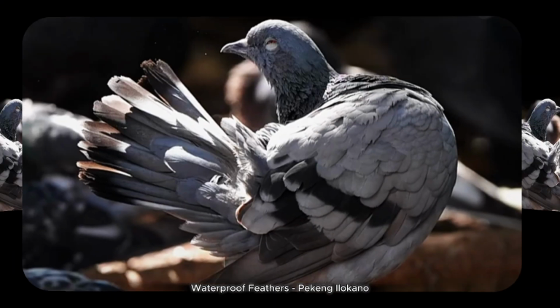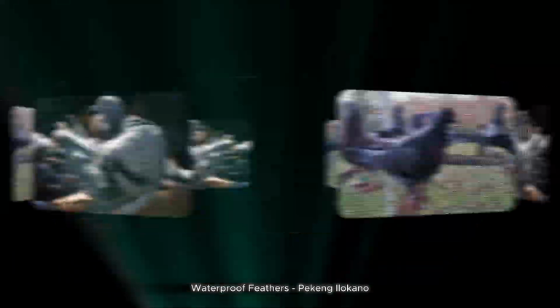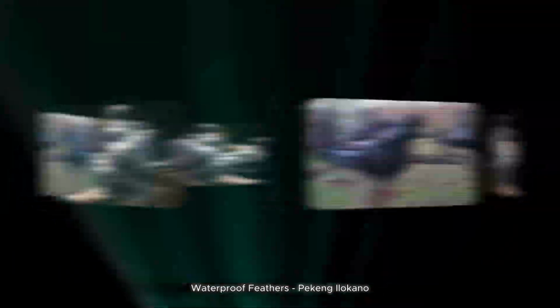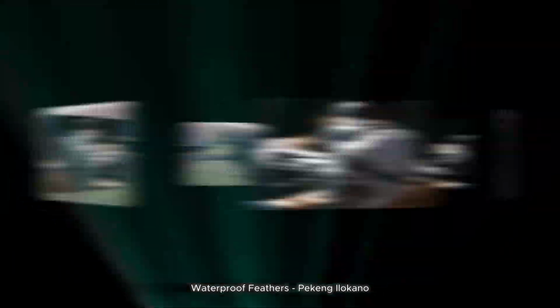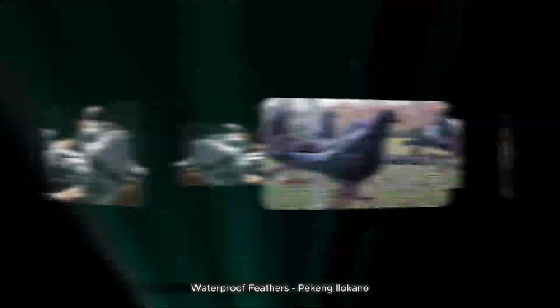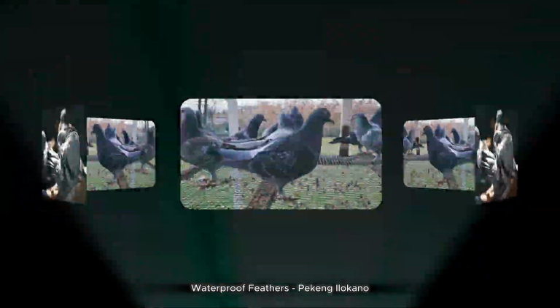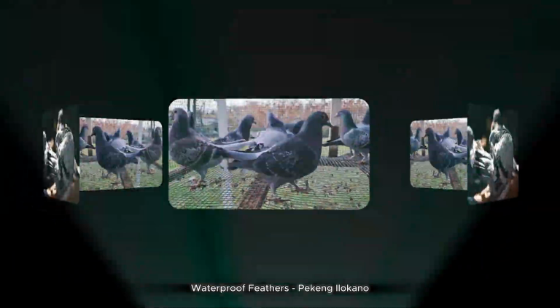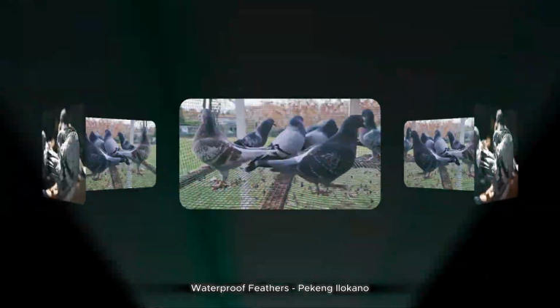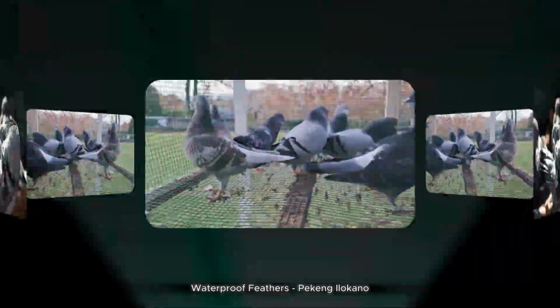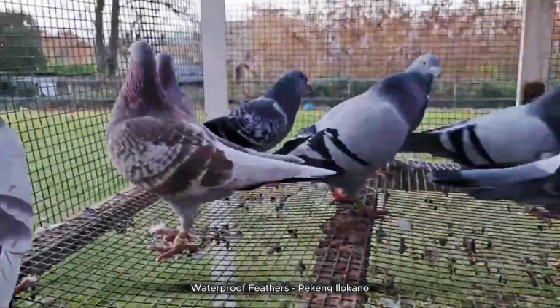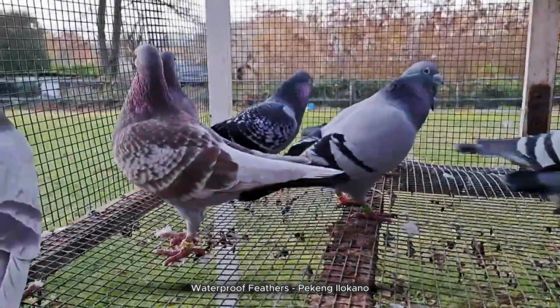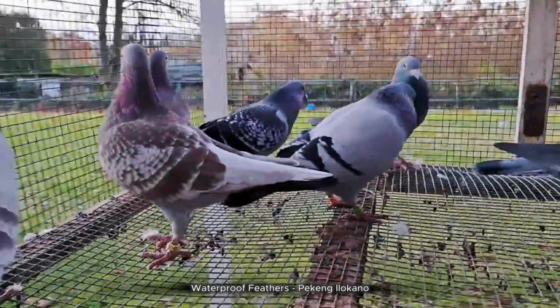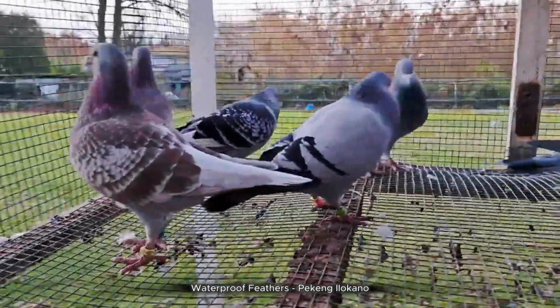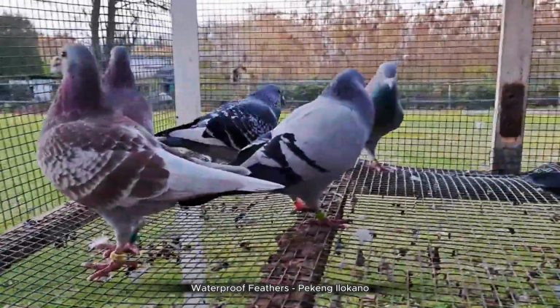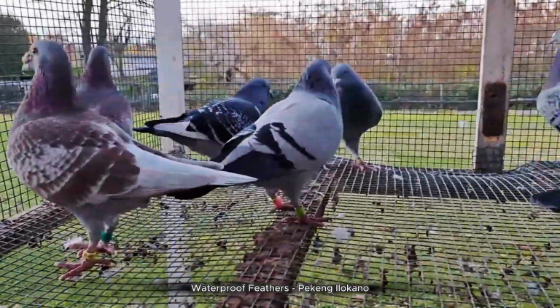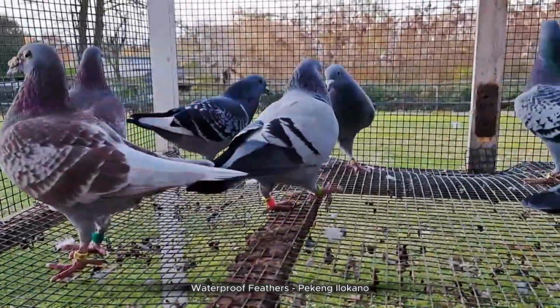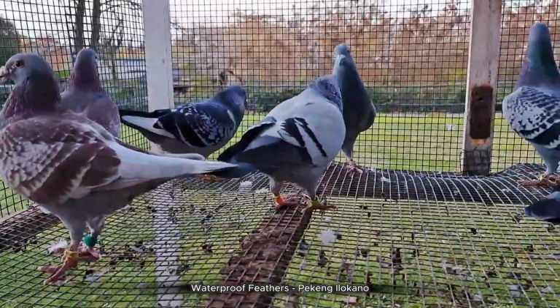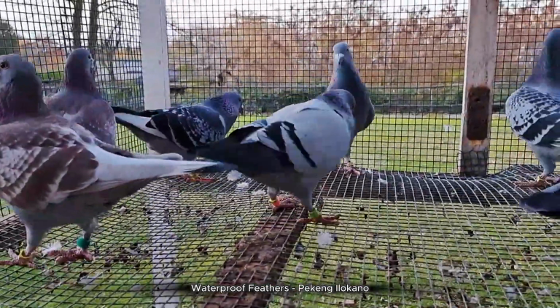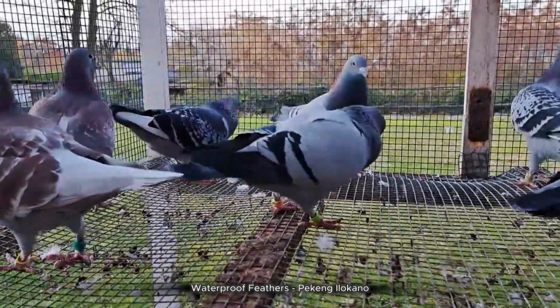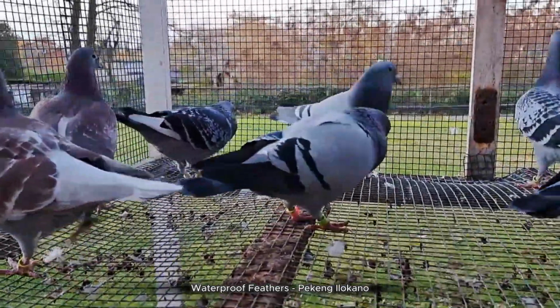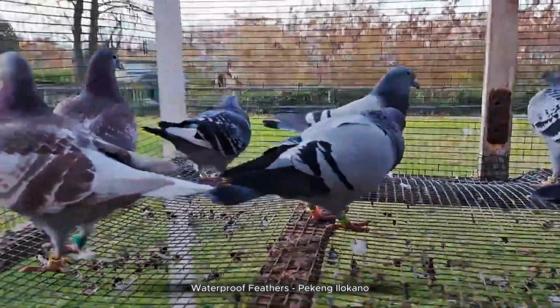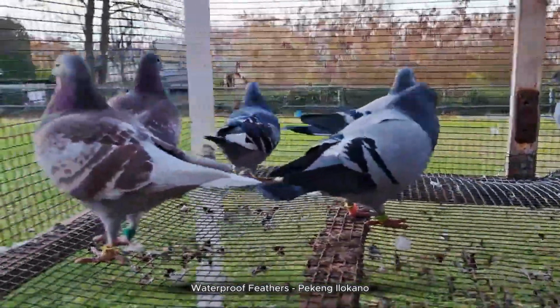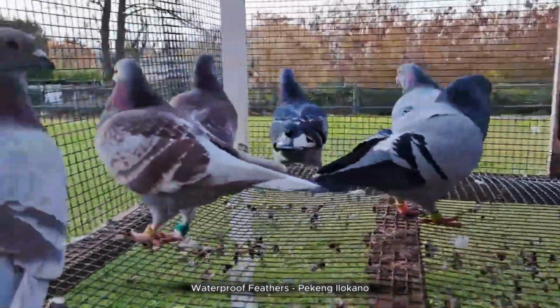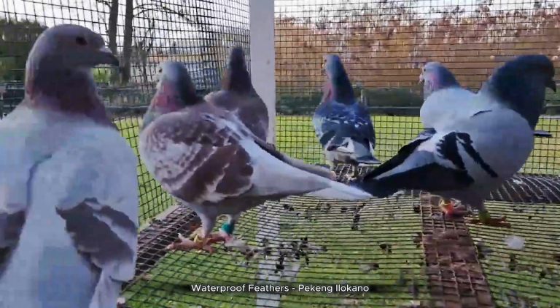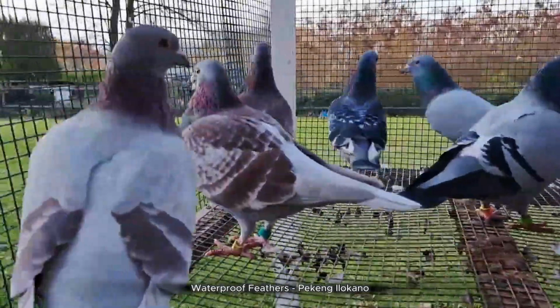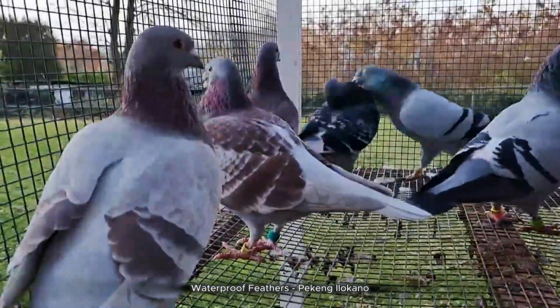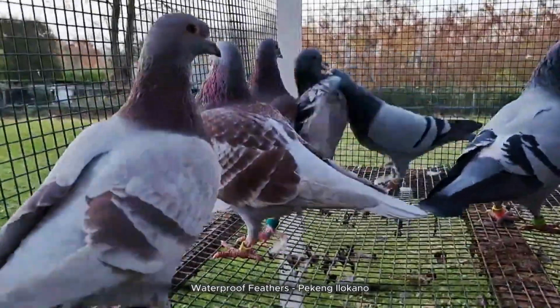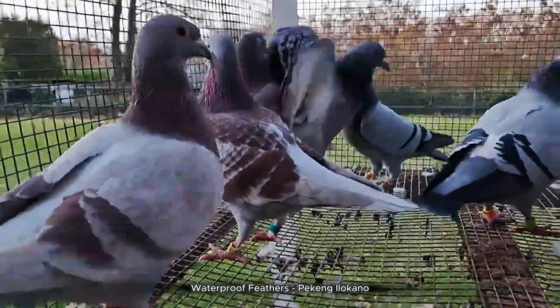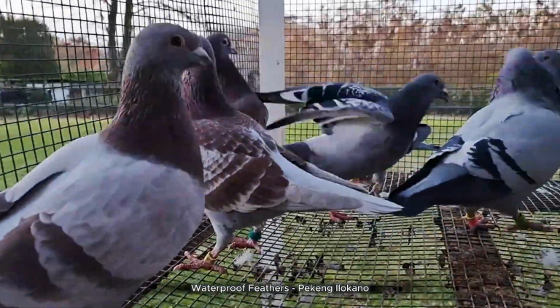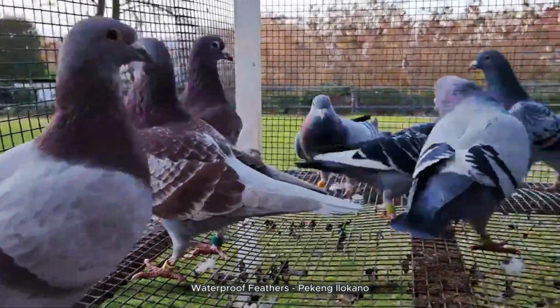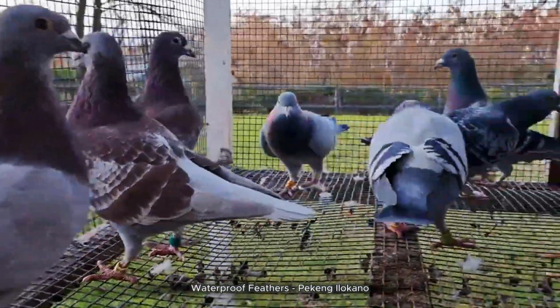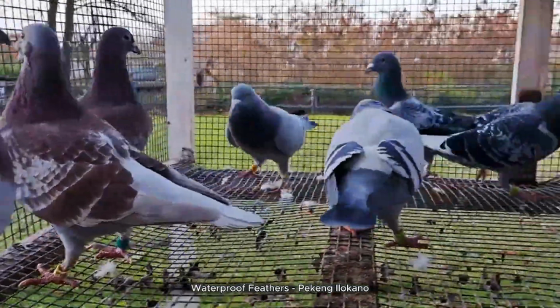Support your bird's natural preening by providing a clean environment, a balanced diet, and enrichment activities to maintain feather health.